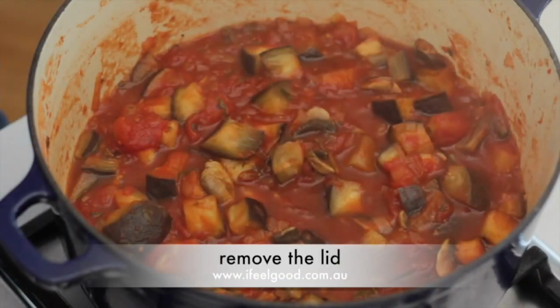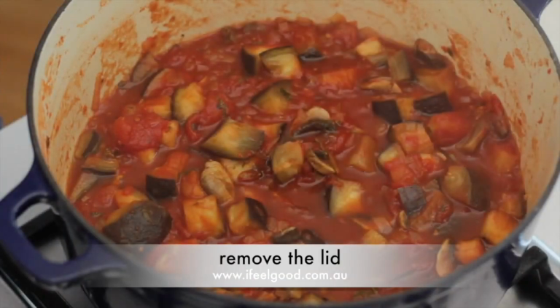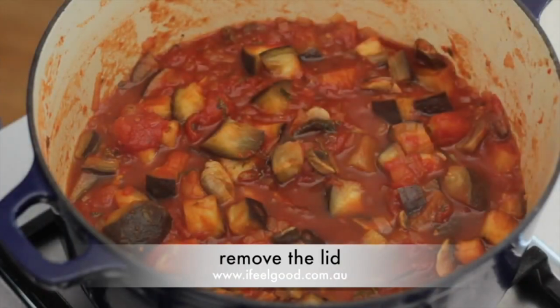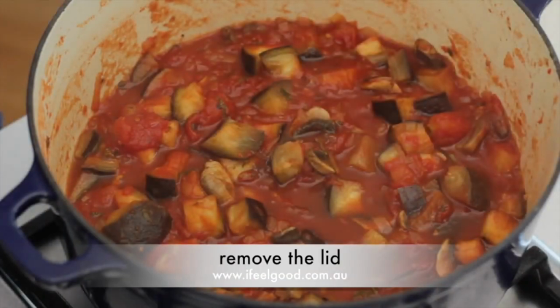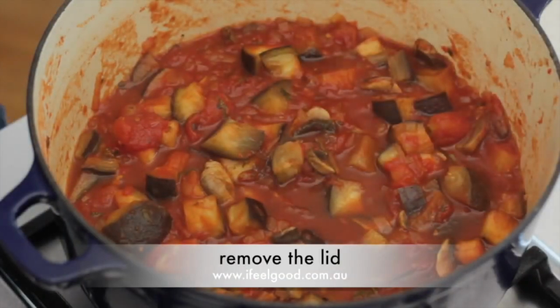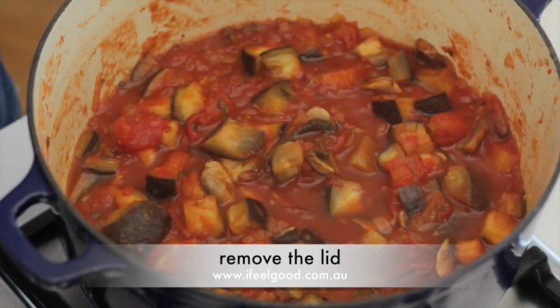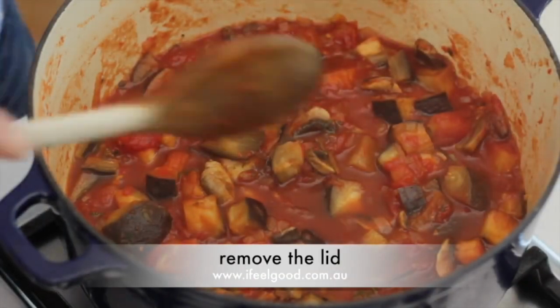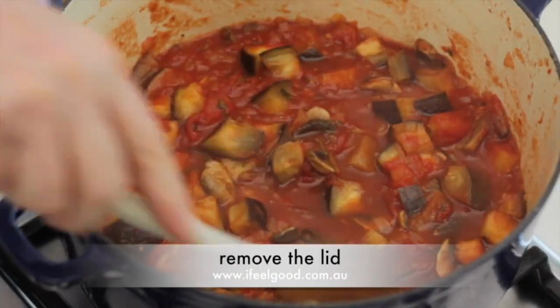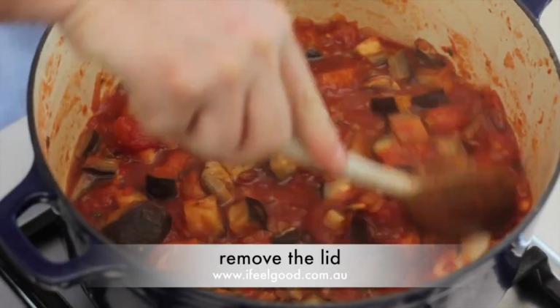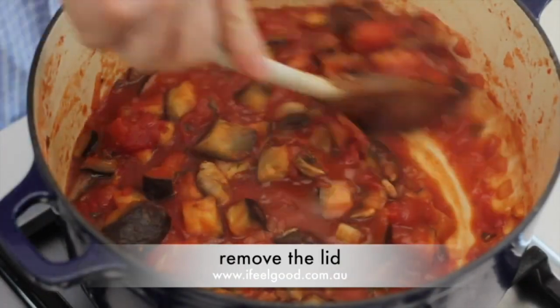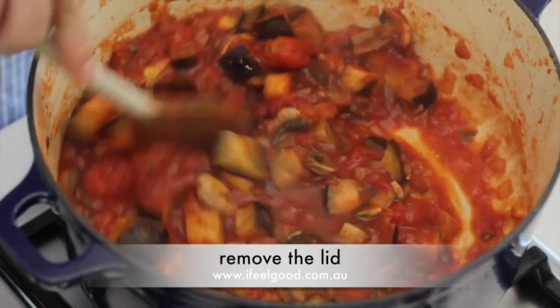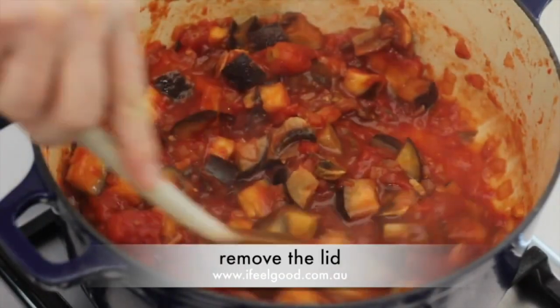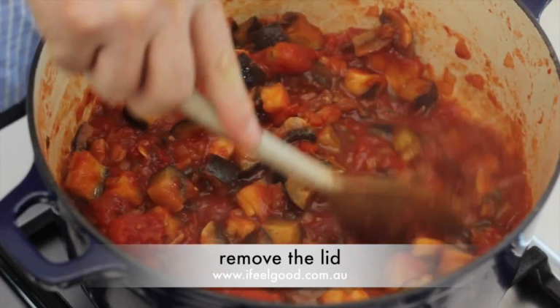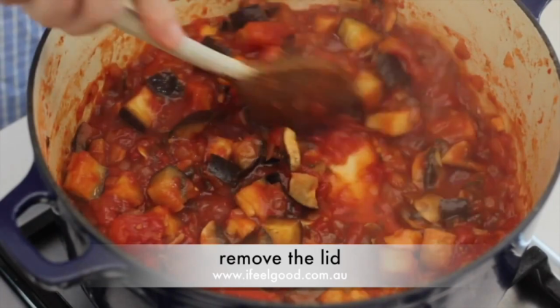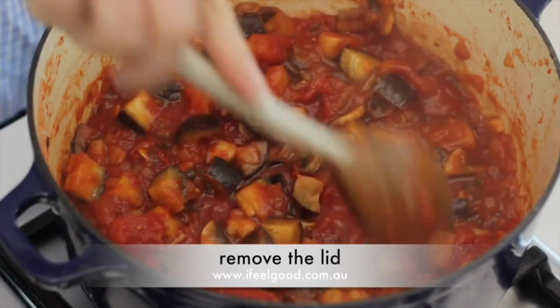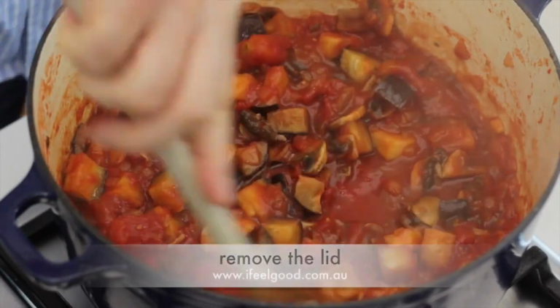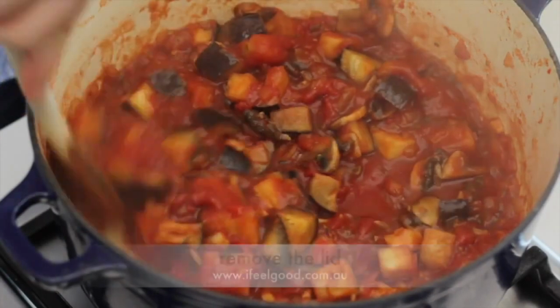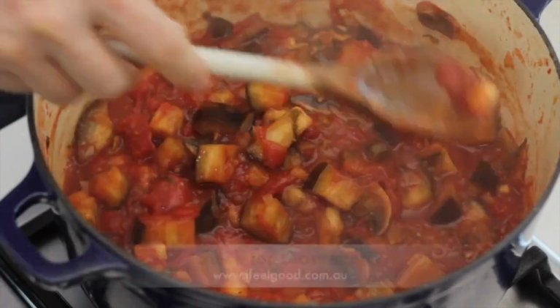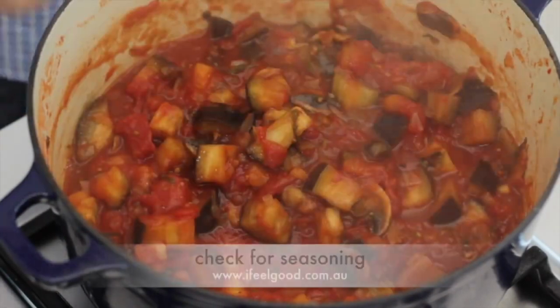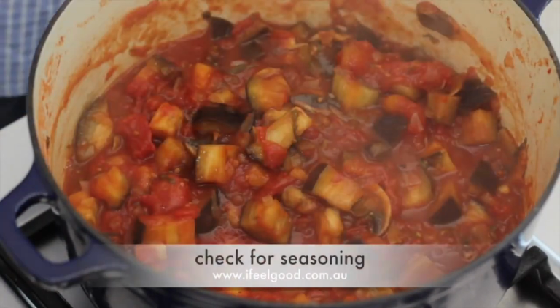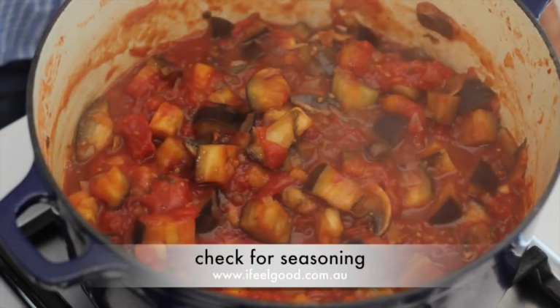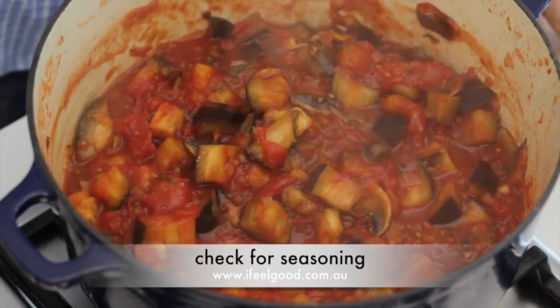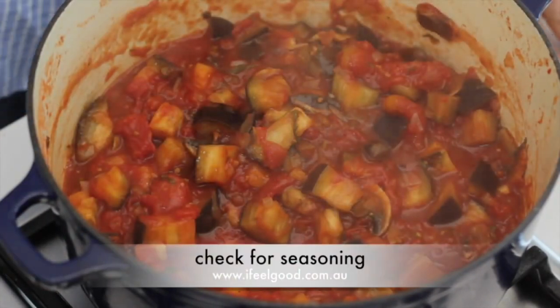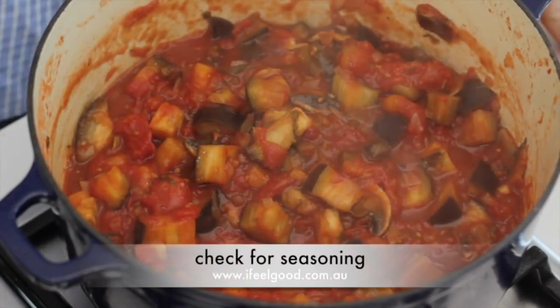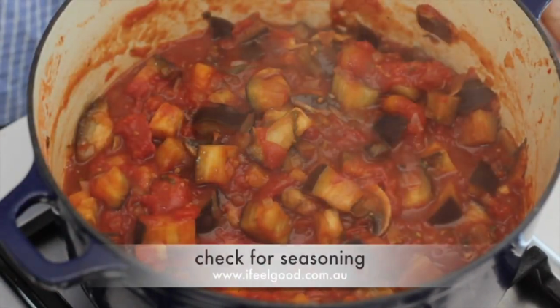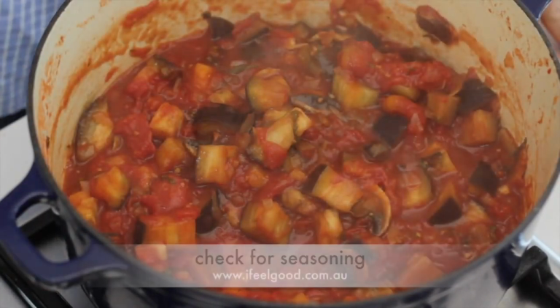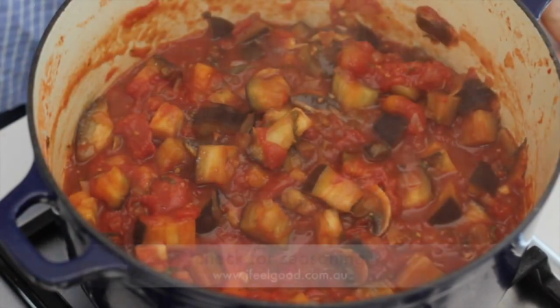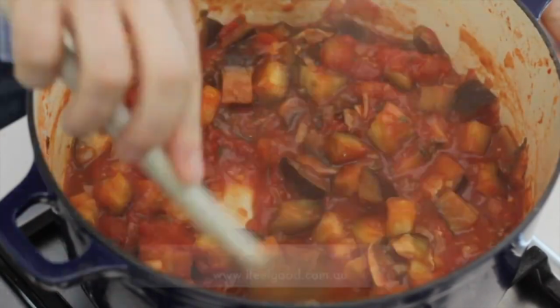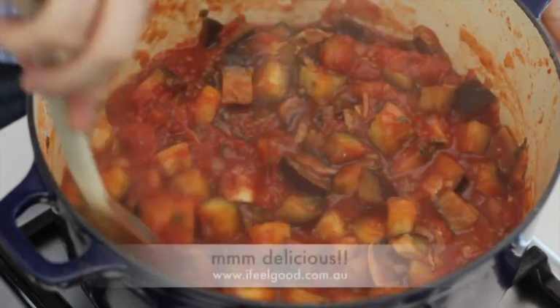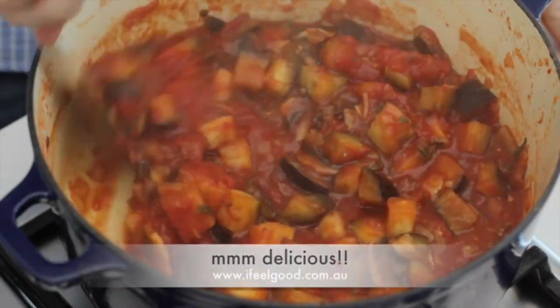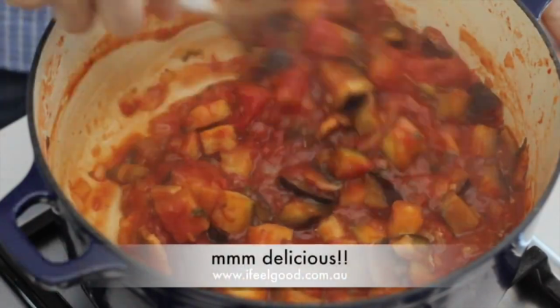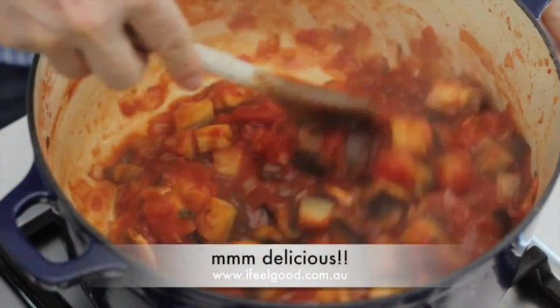Remove the lid and stir, check for seasoning. Mmm, delicious.